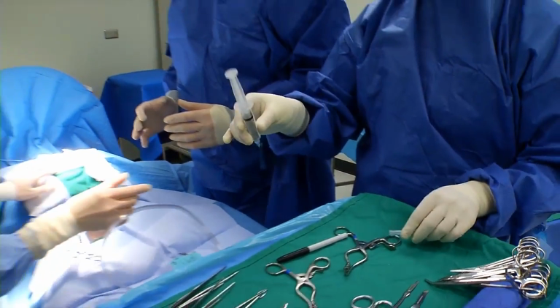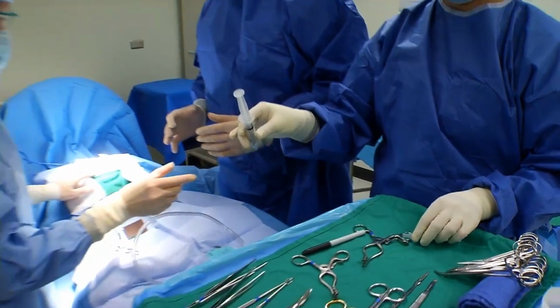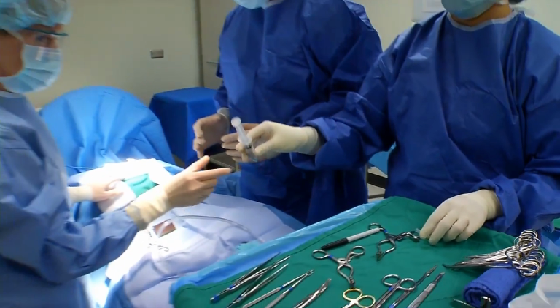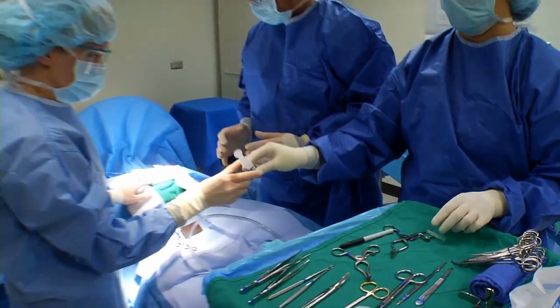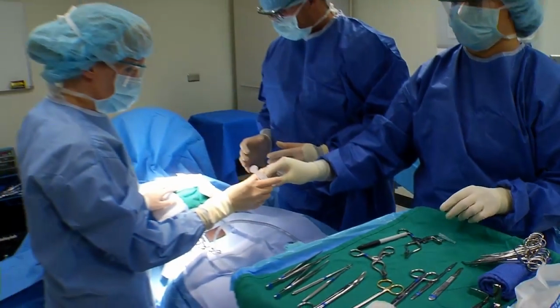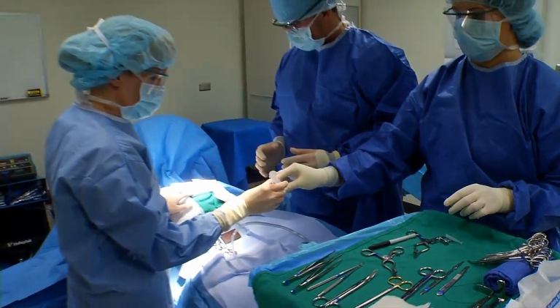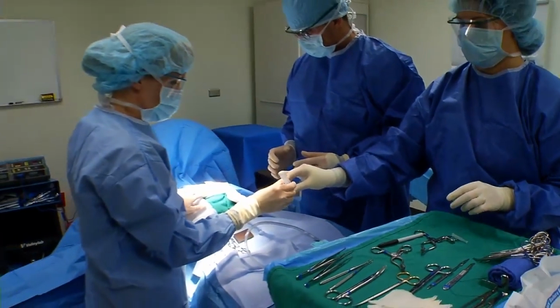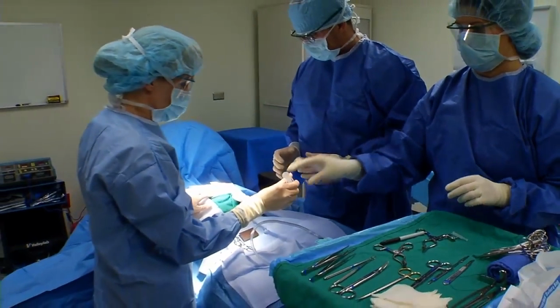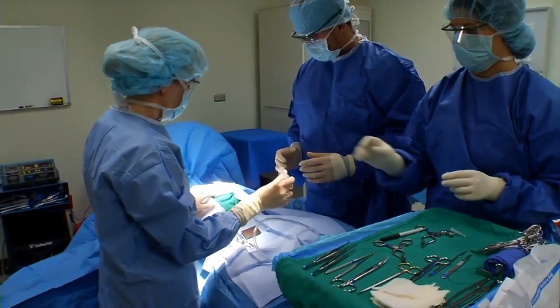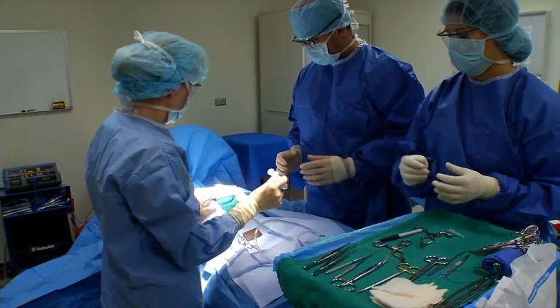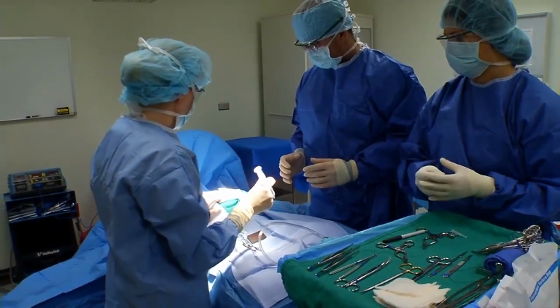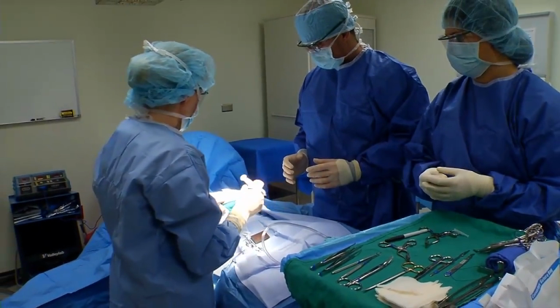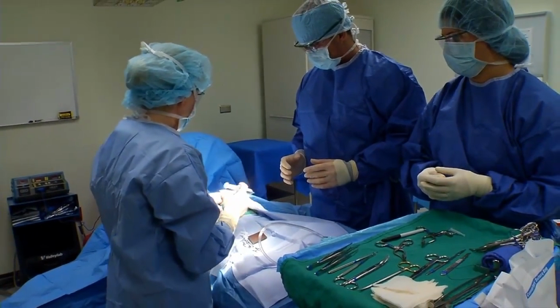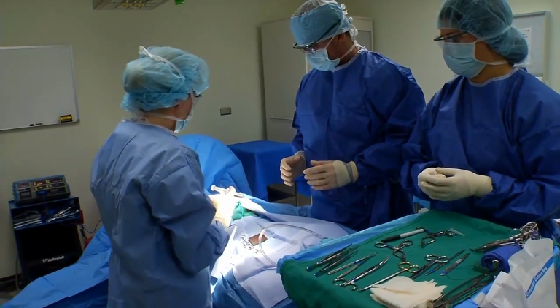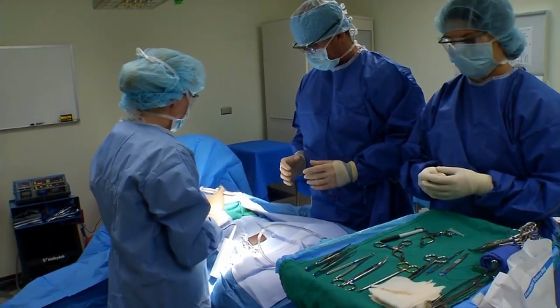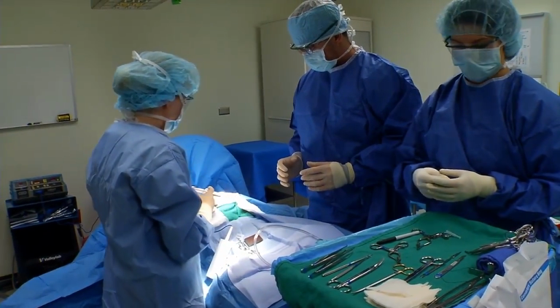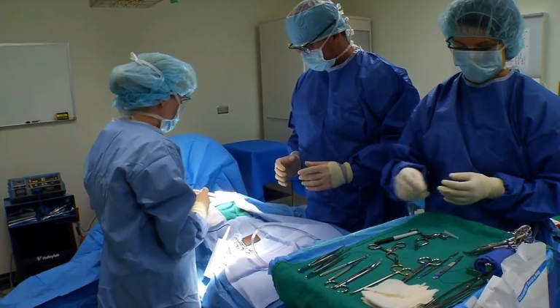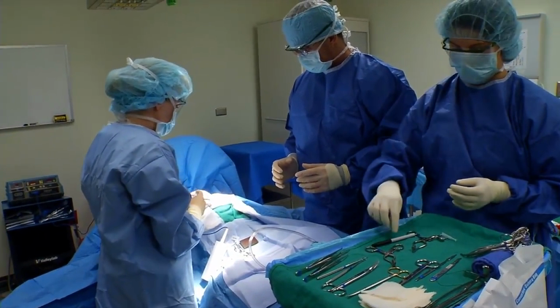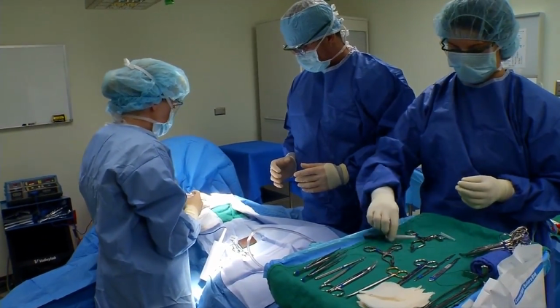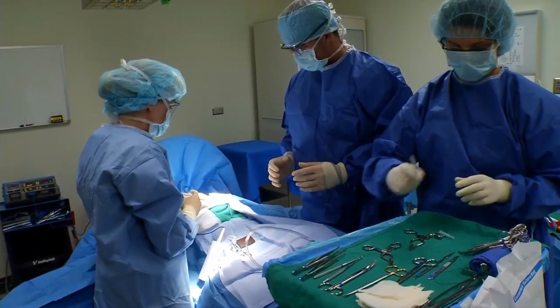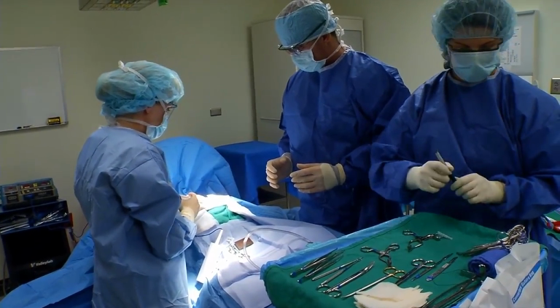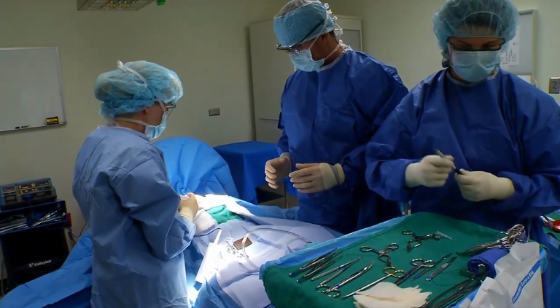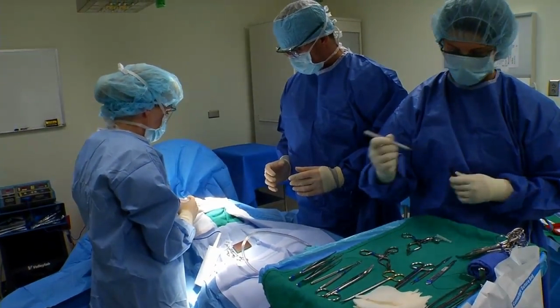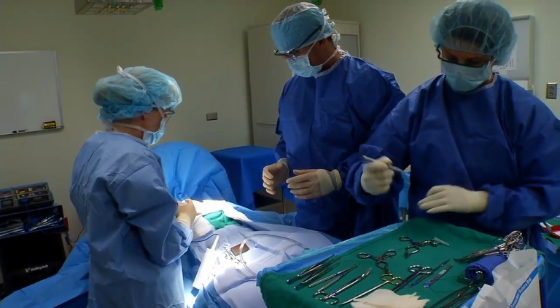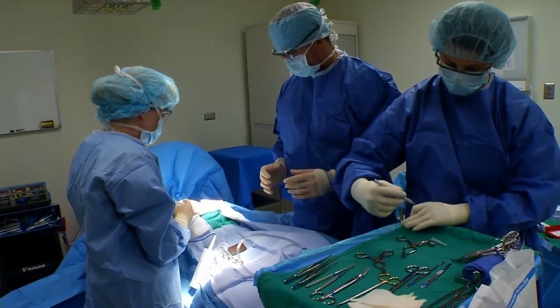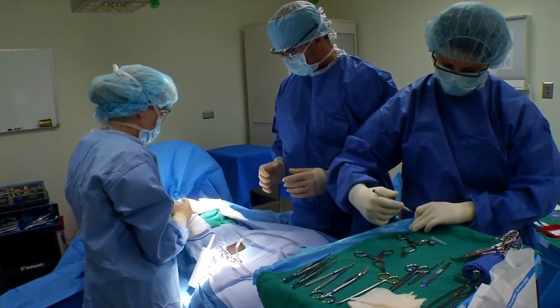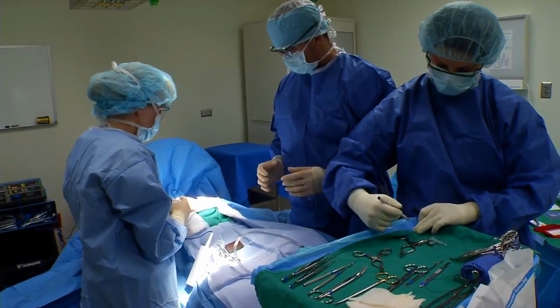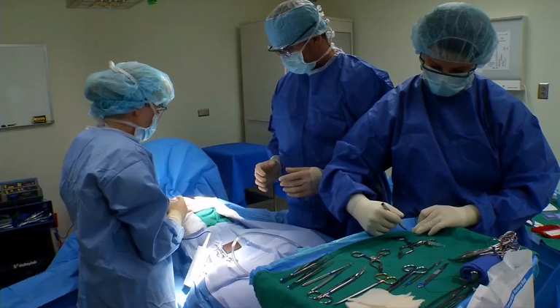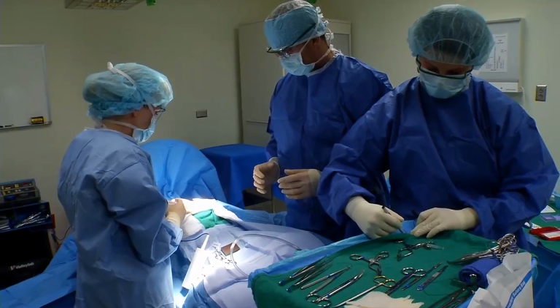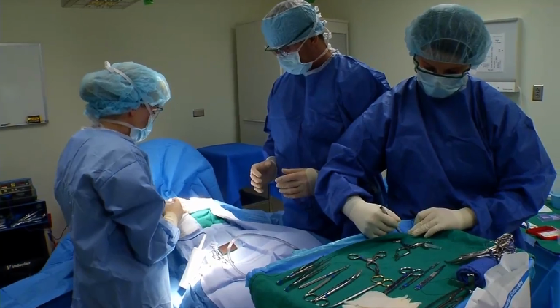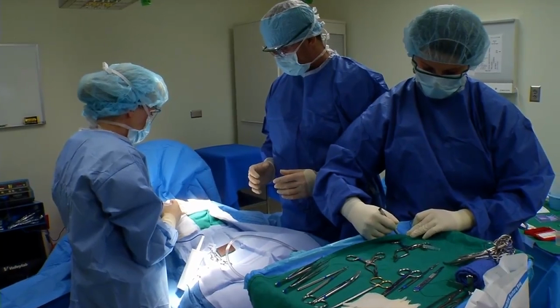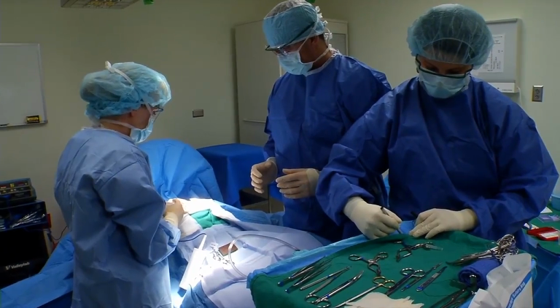I've learned a lot in my clinical experiences in different rotations. You learn a lot about your own anatomy. You learn a lot about what goes on in the real world.